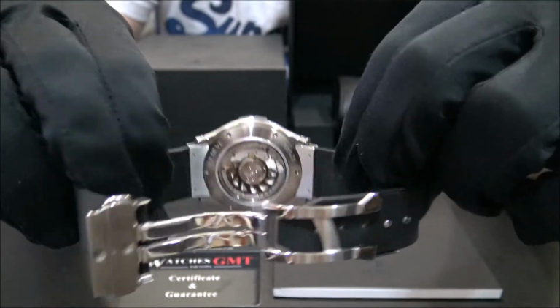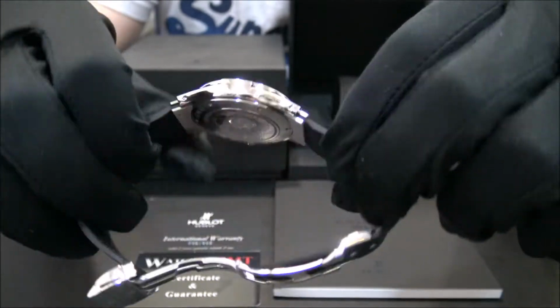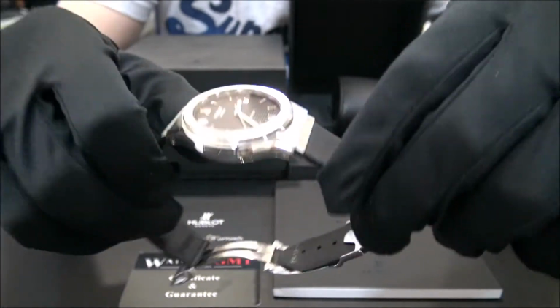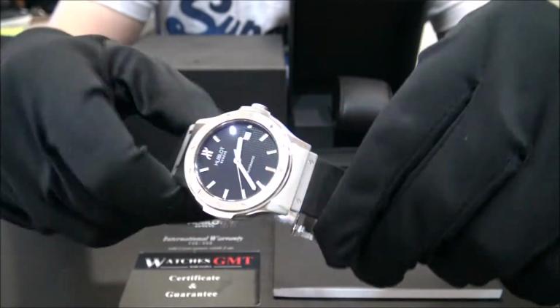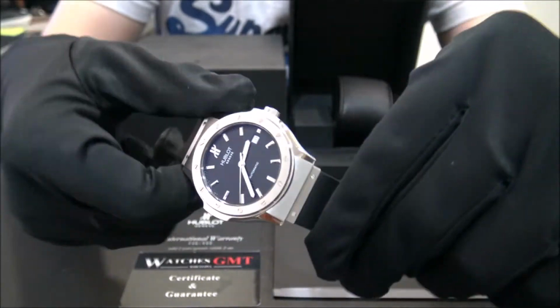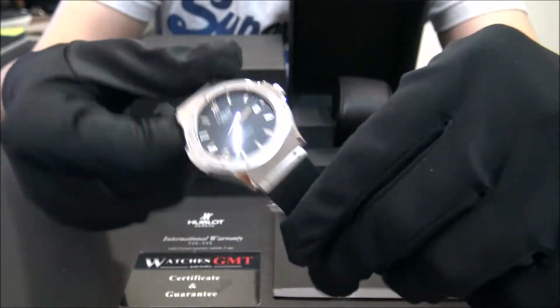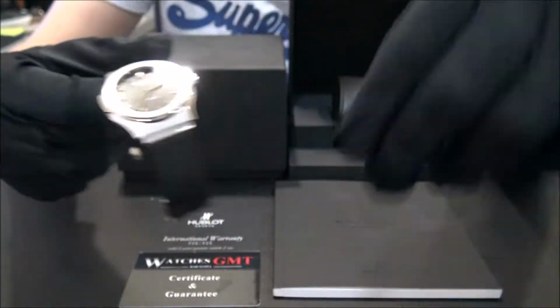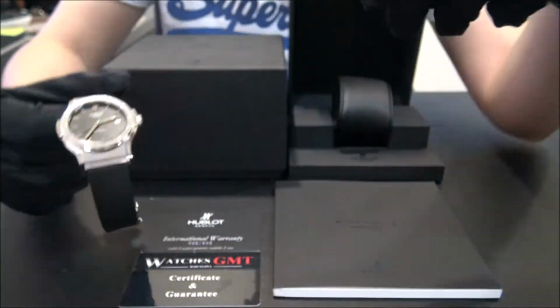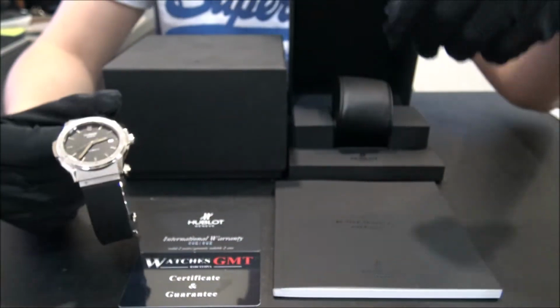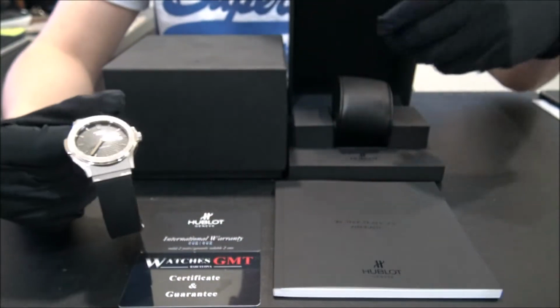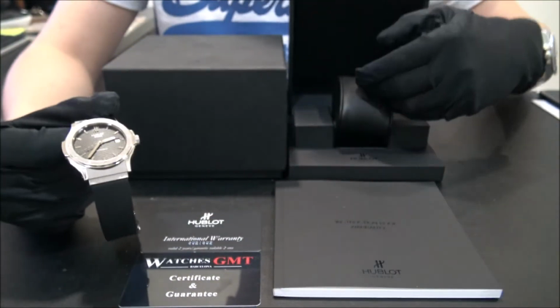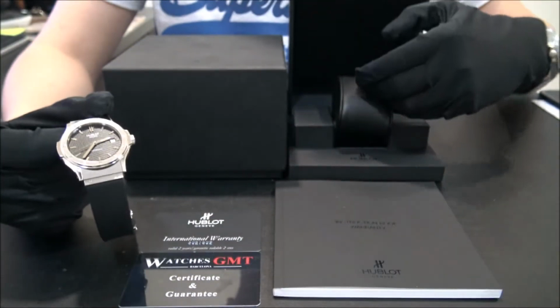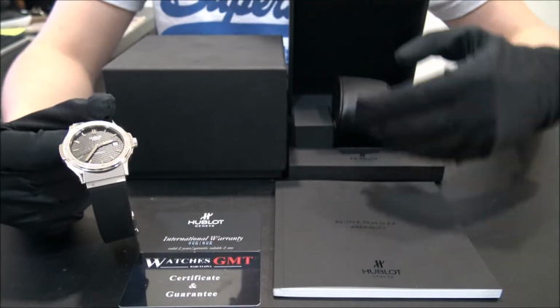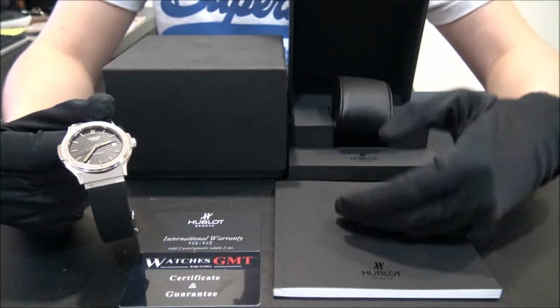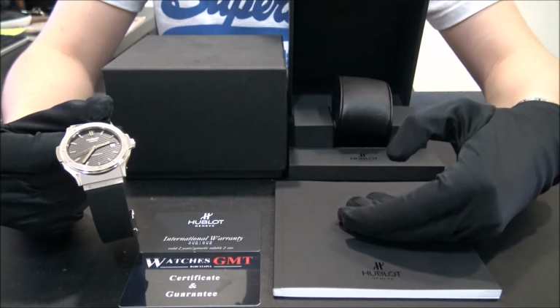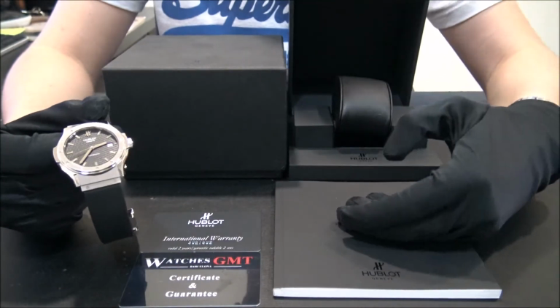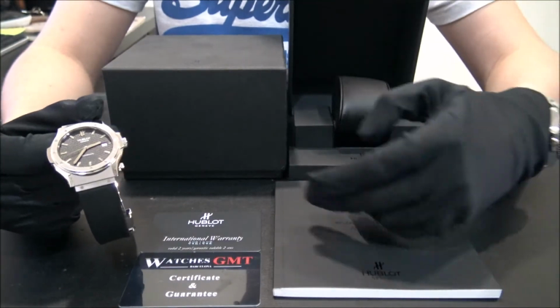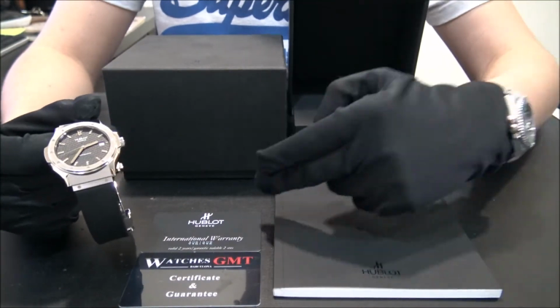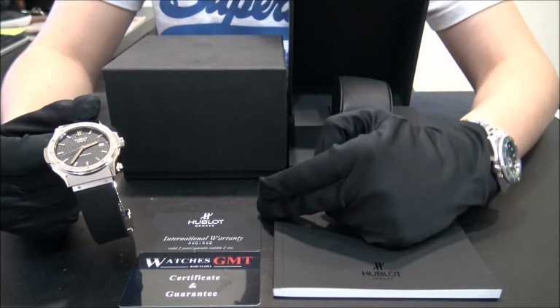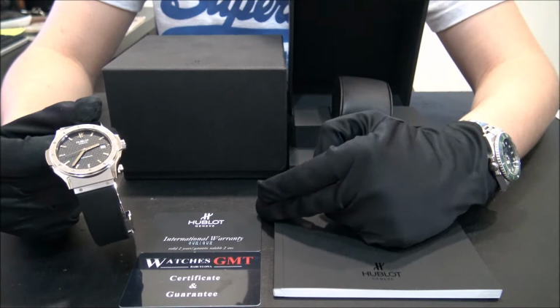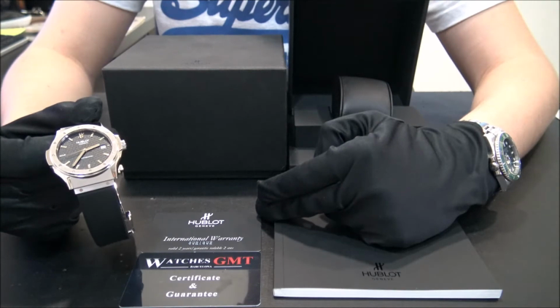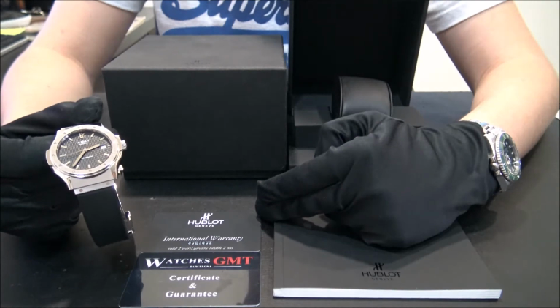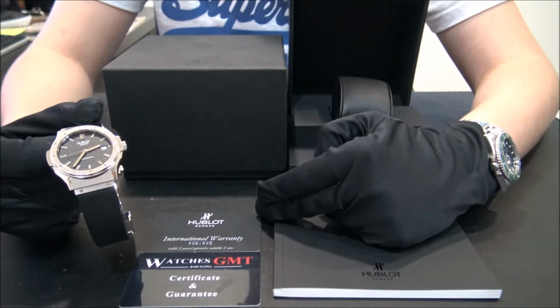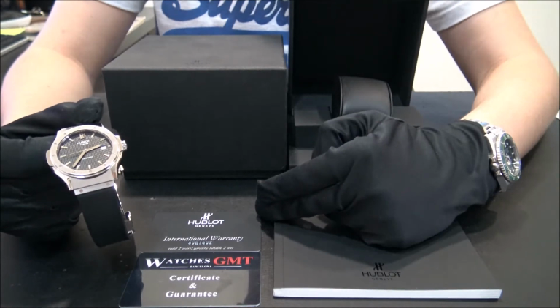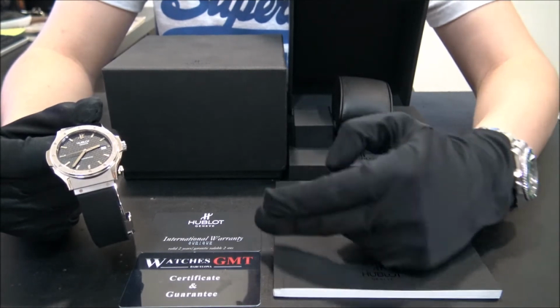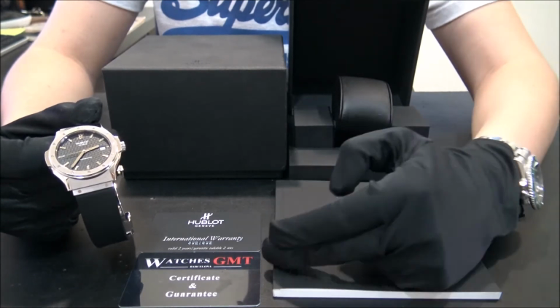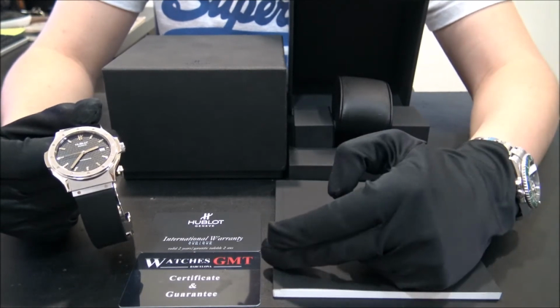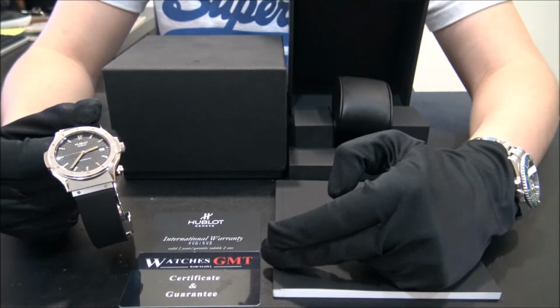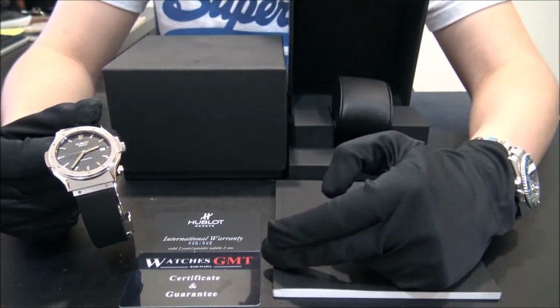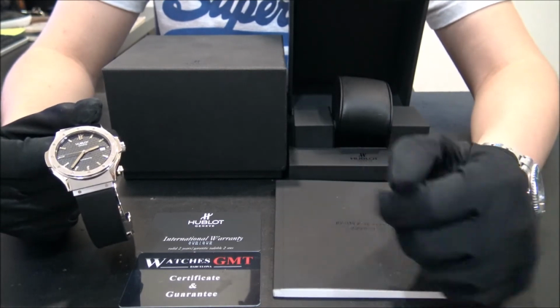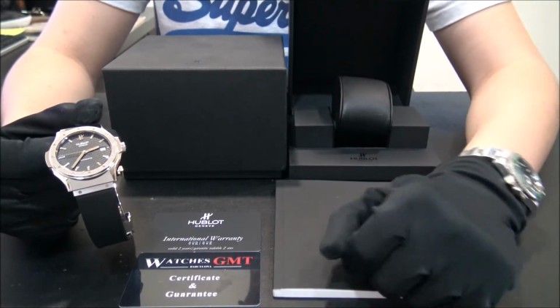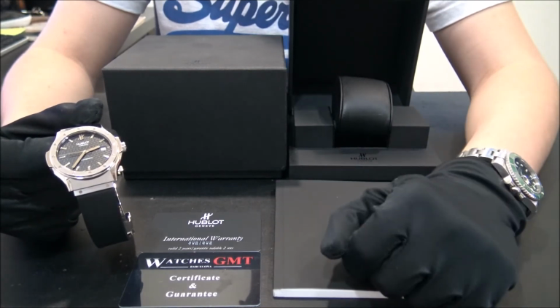It comes with box, booklets, warranty card, and one year warranty.